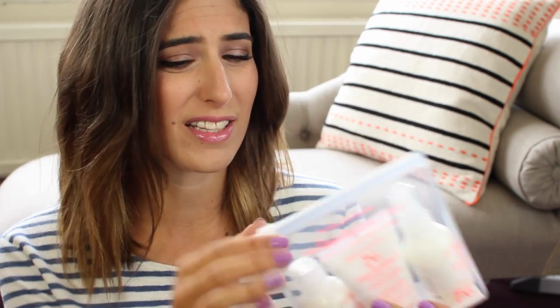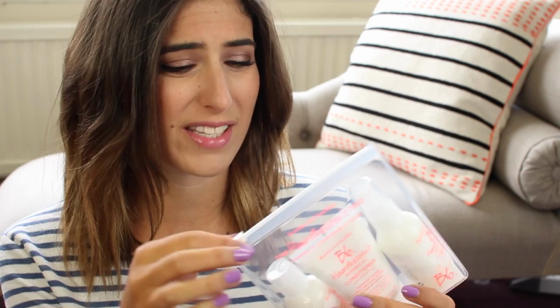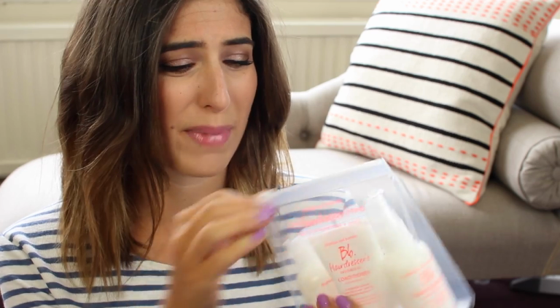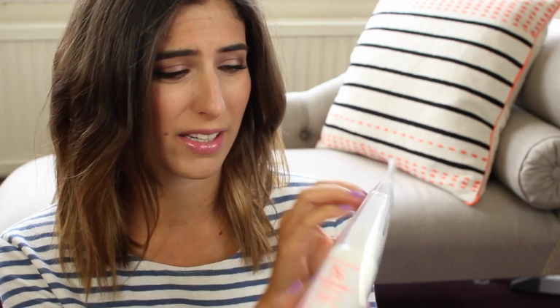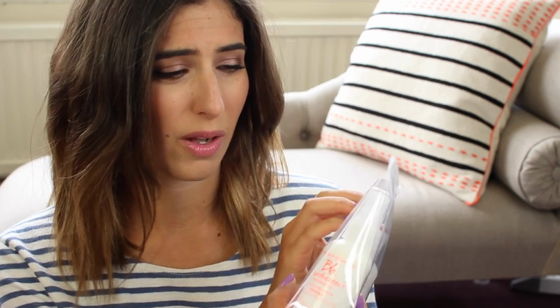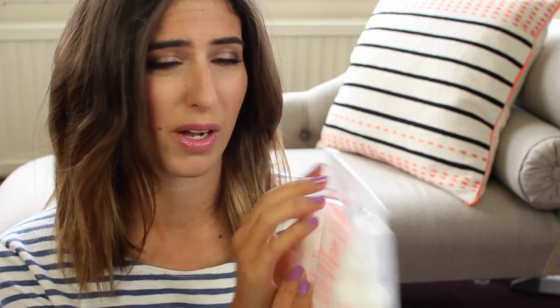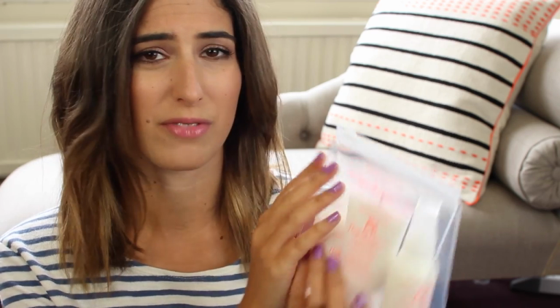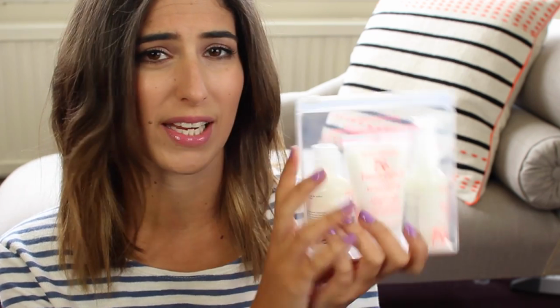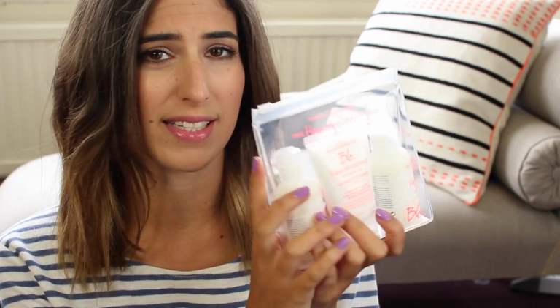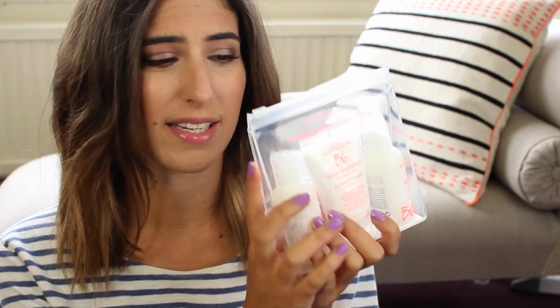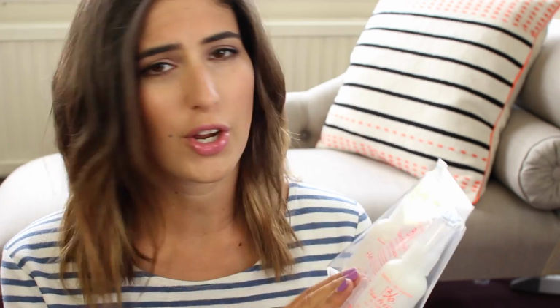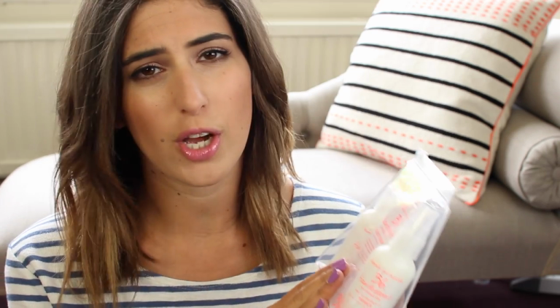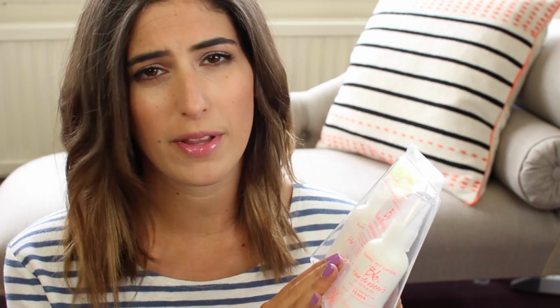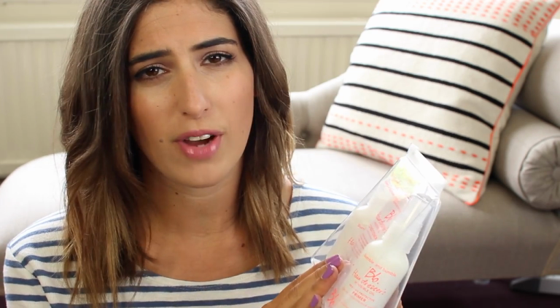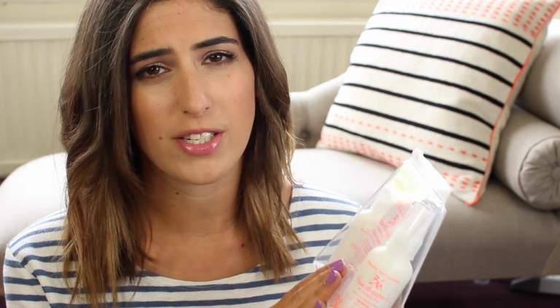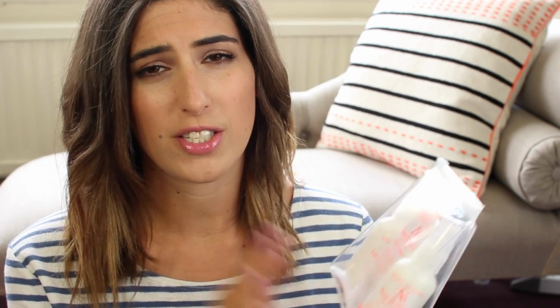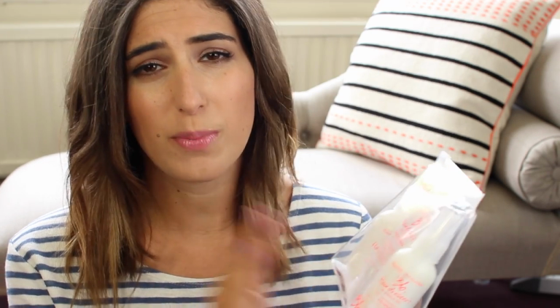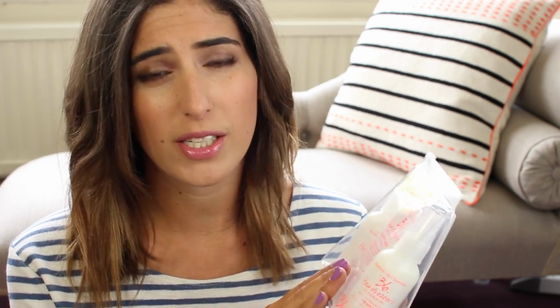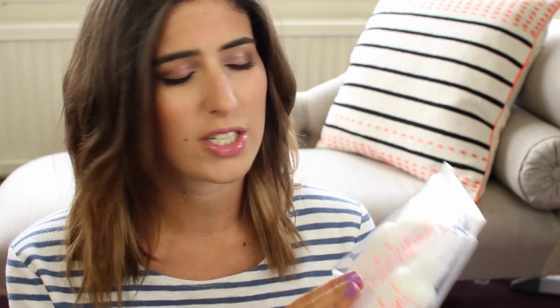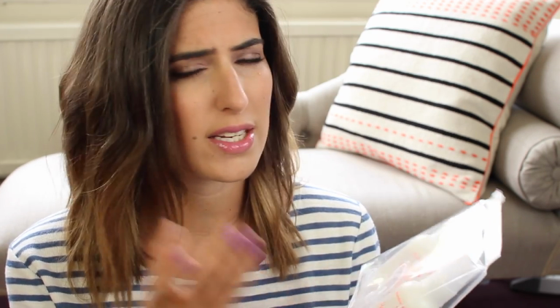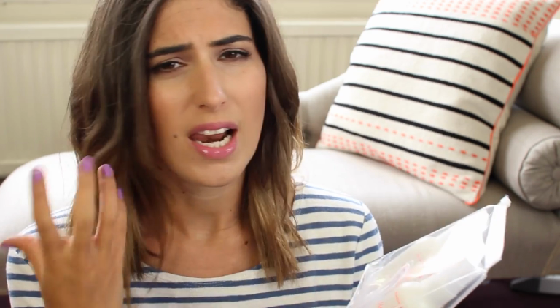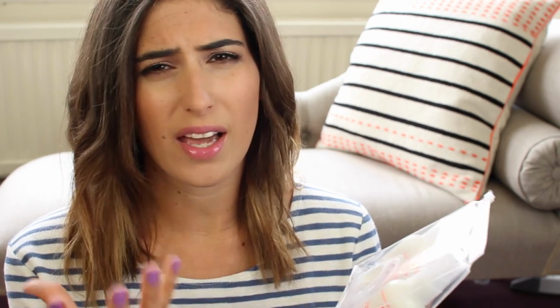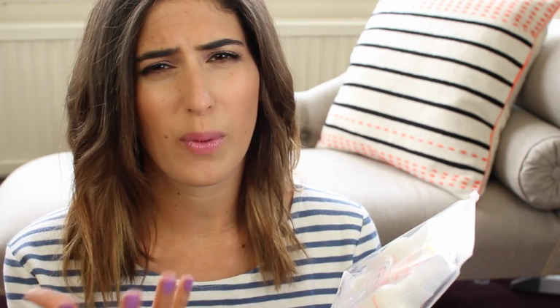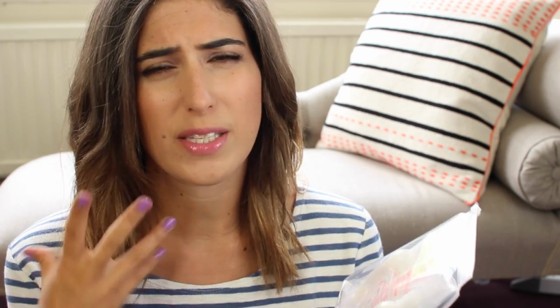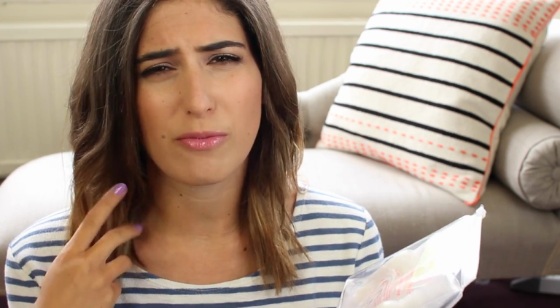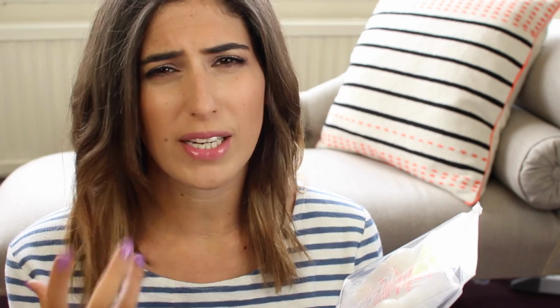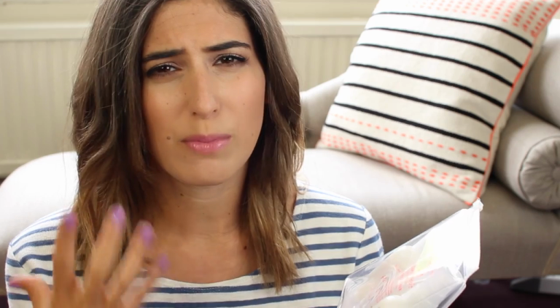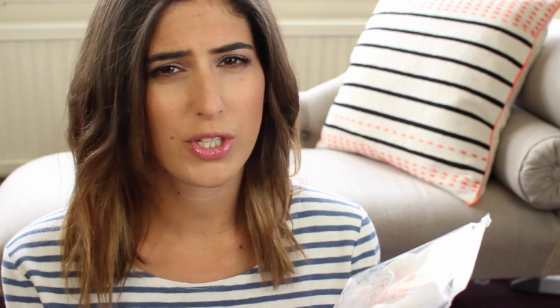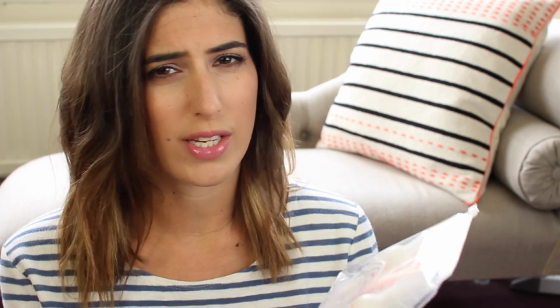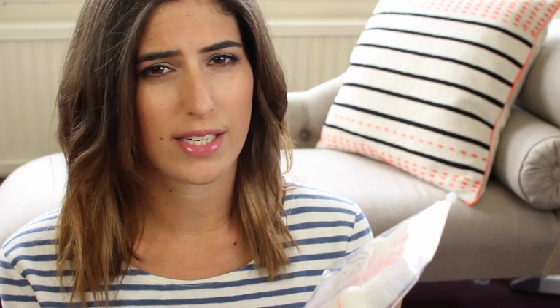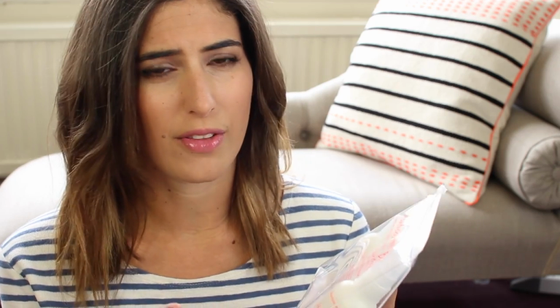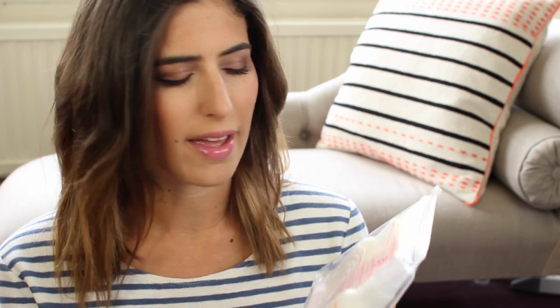This little zip bag as well will come in really handy. If you don't know about this range, it's super conditioning, lightweight but really moisturising on the hair.